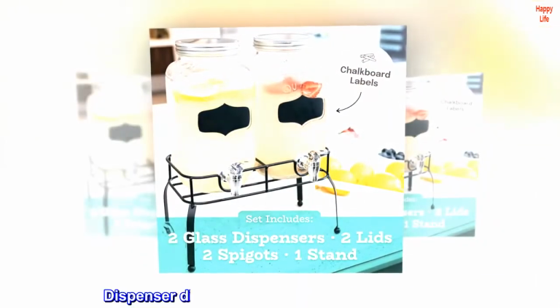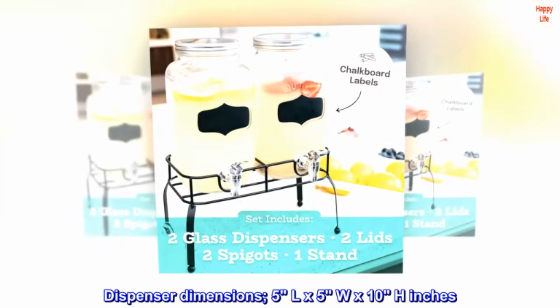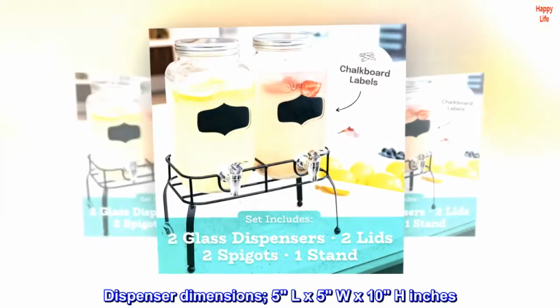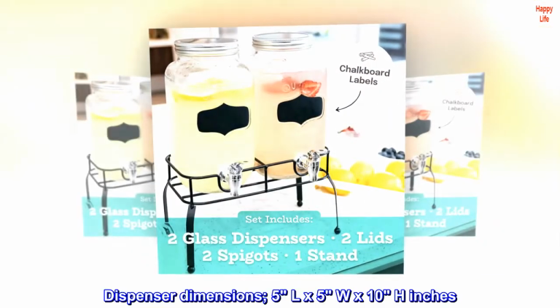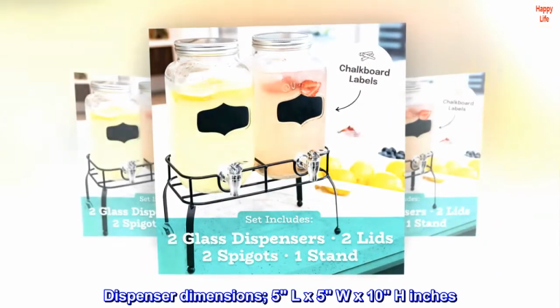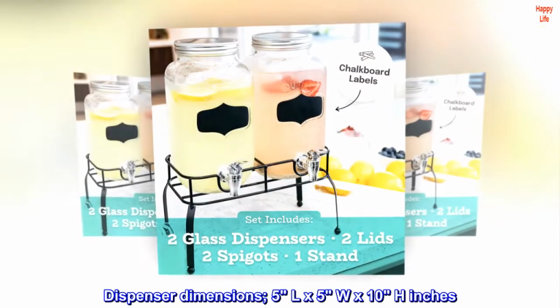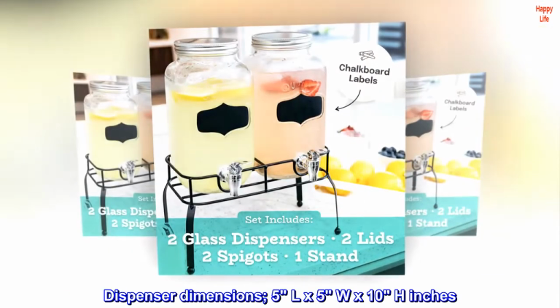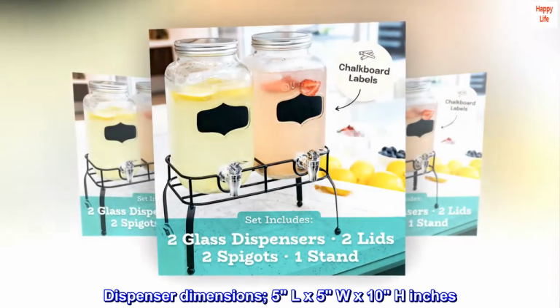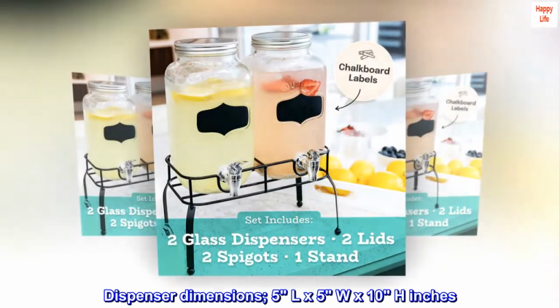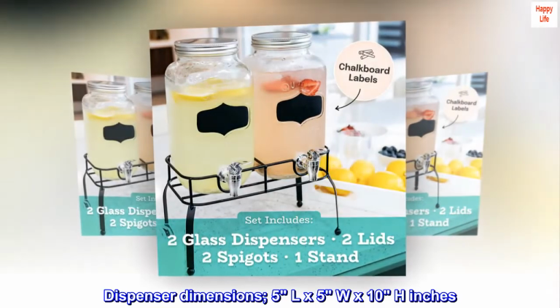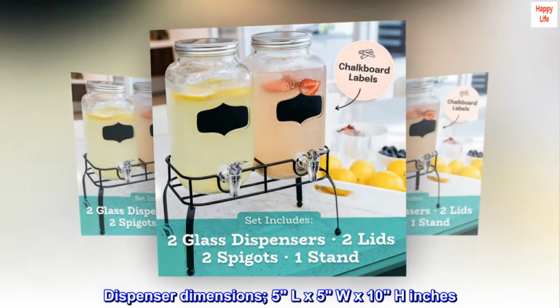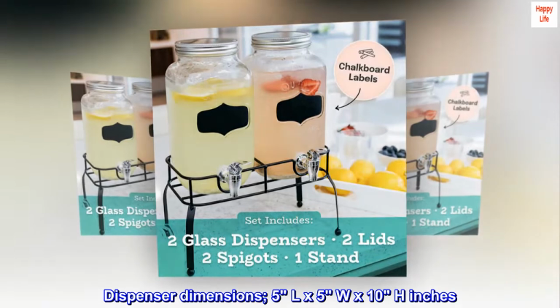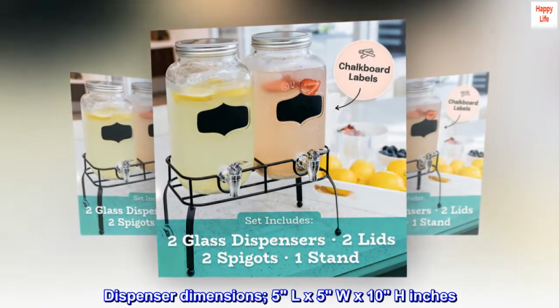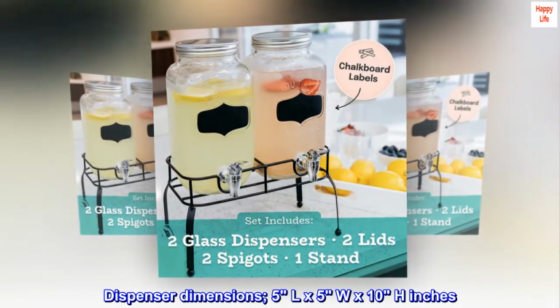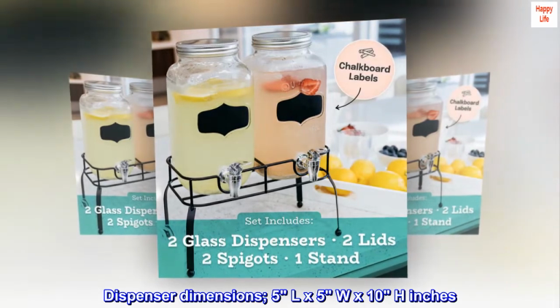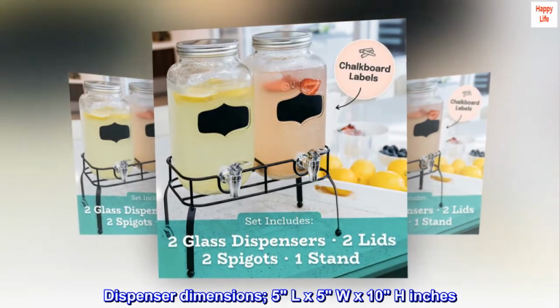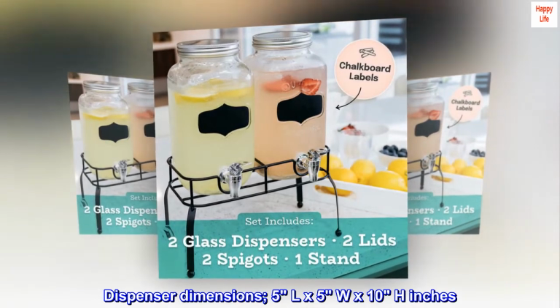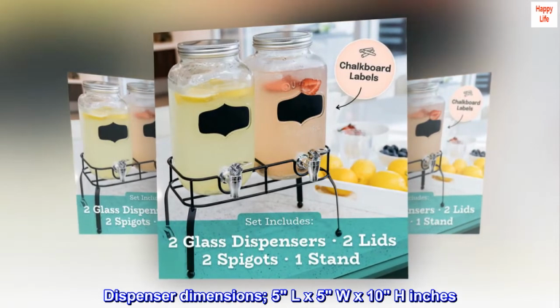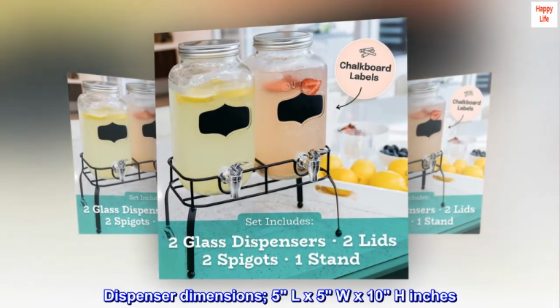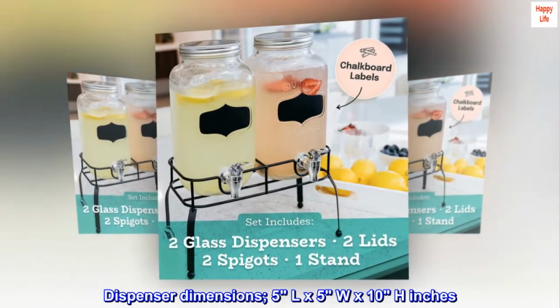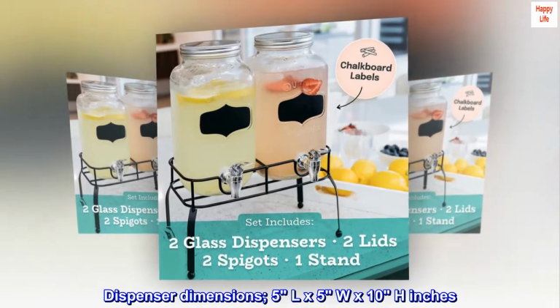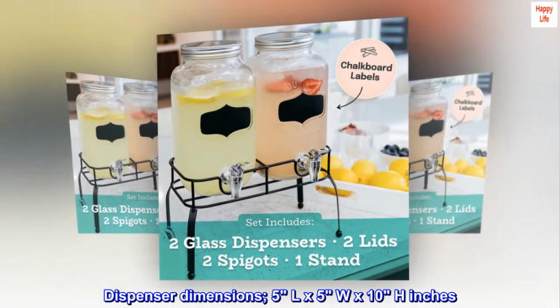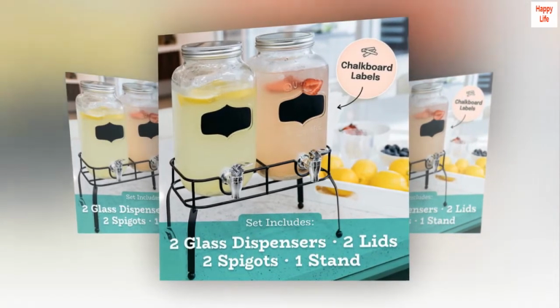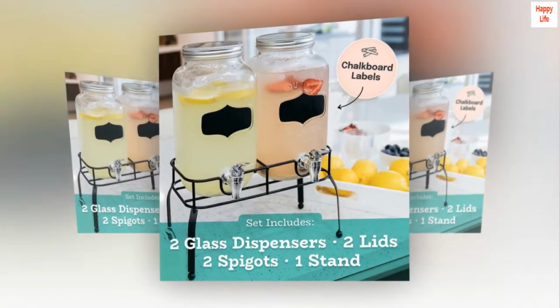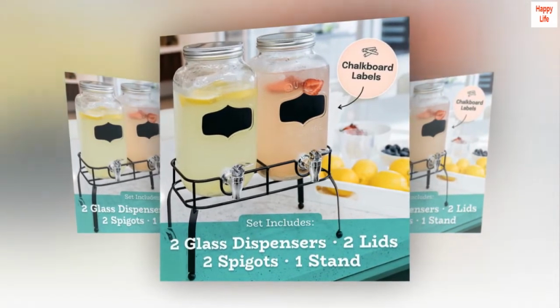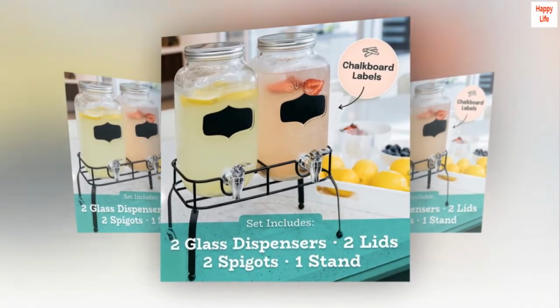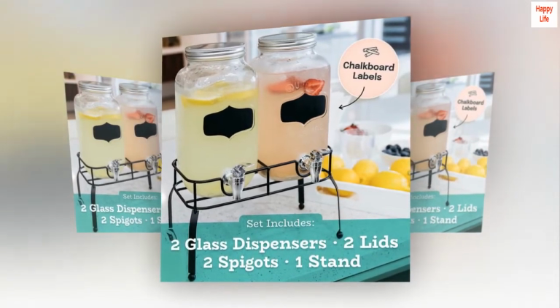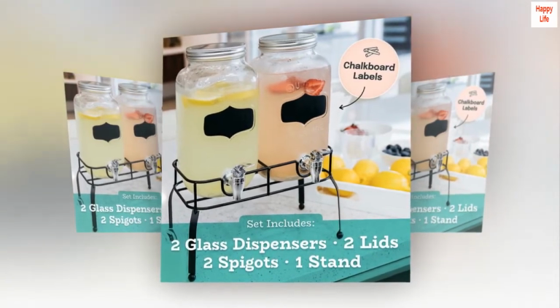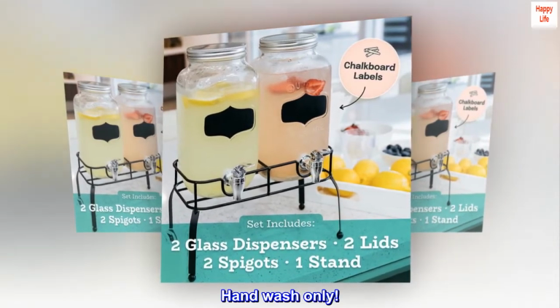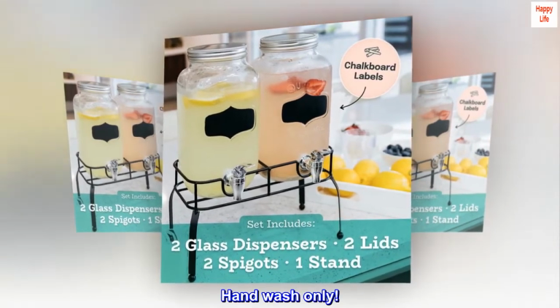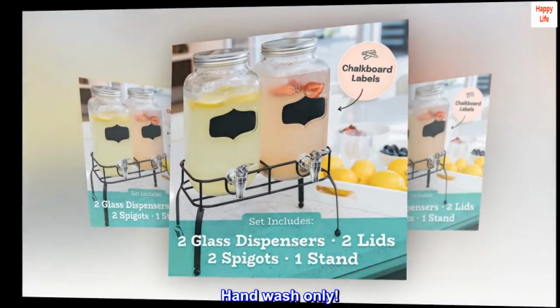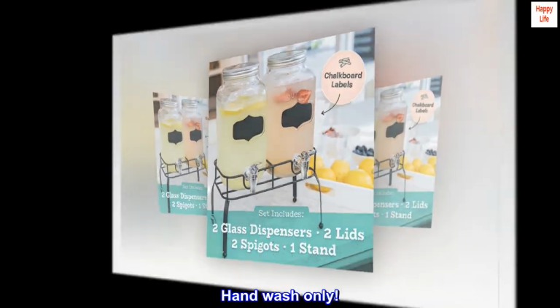Dispenser dimensions: 5 L x 5 W x 10 H inches. Hand wash only.